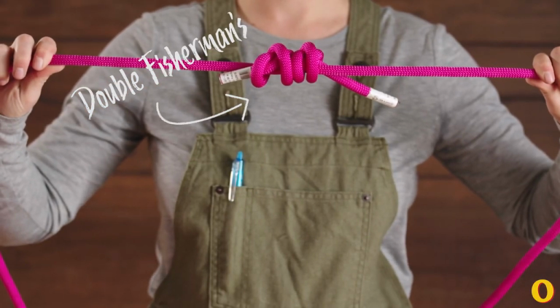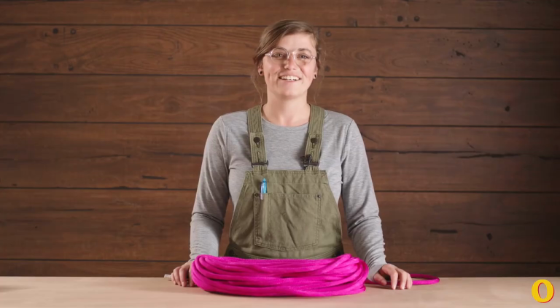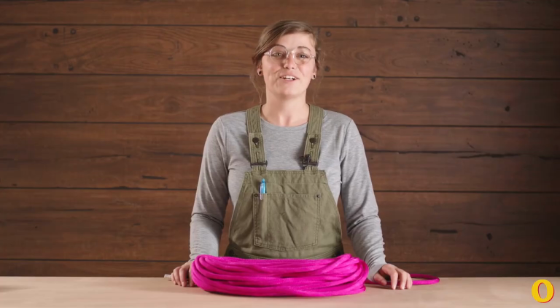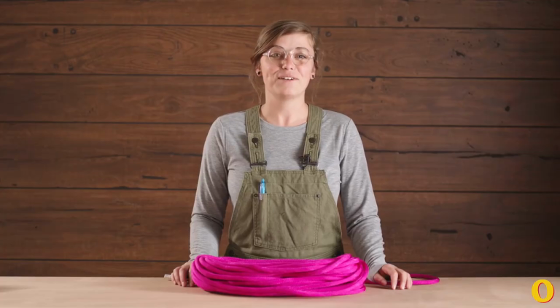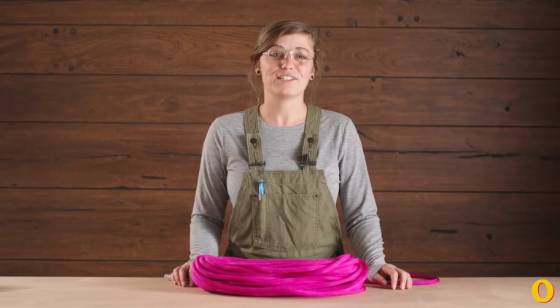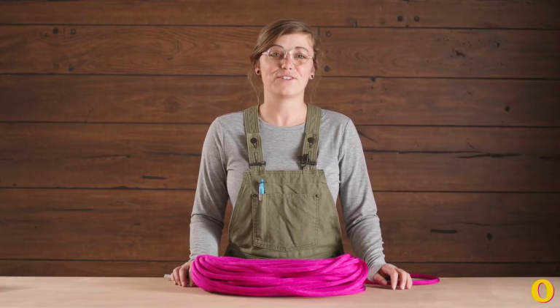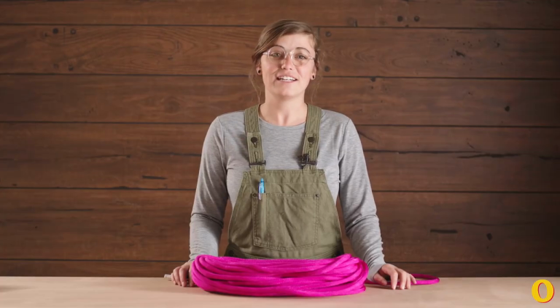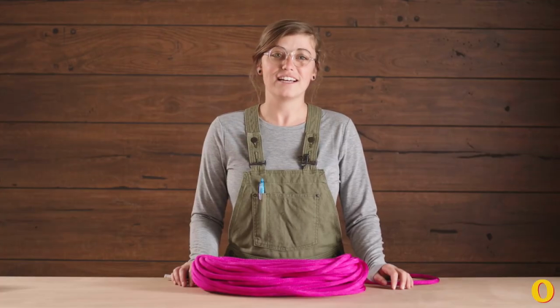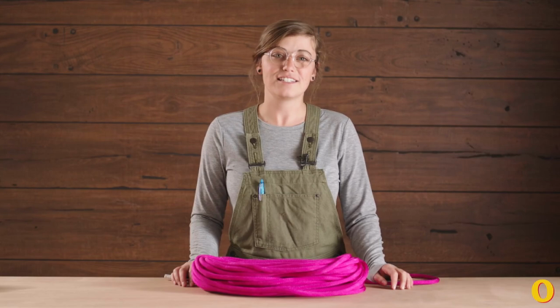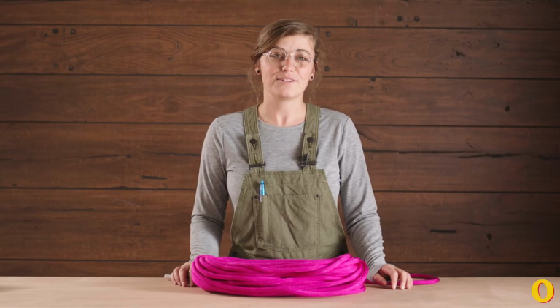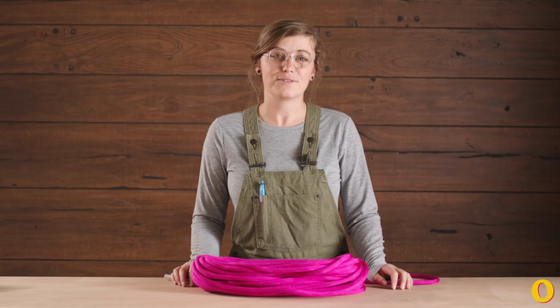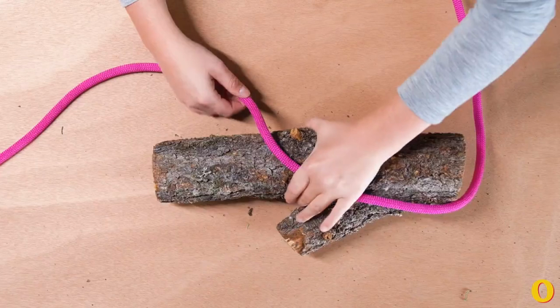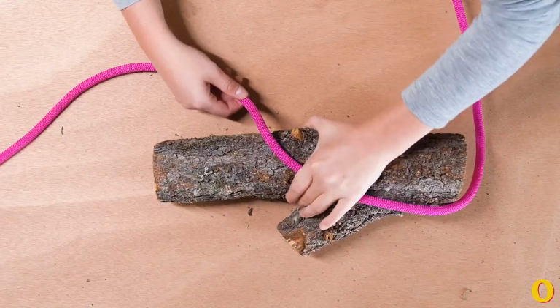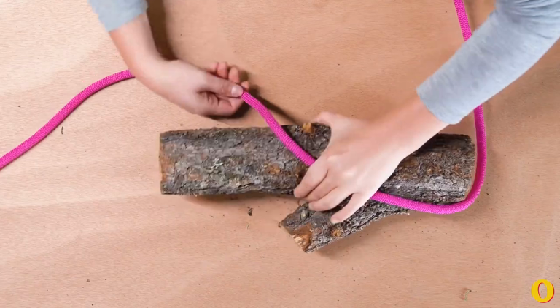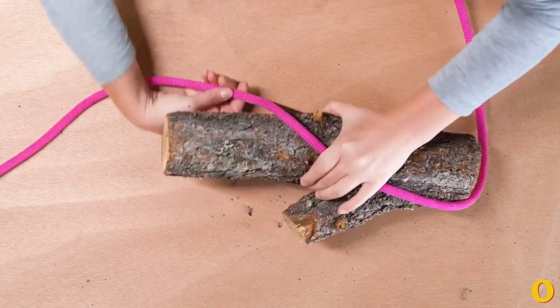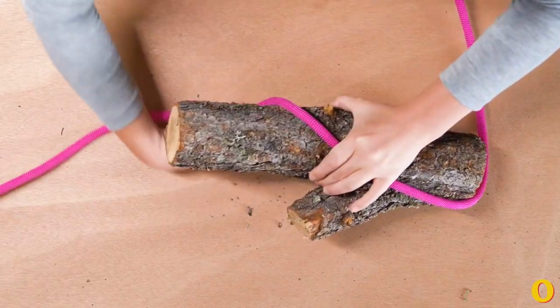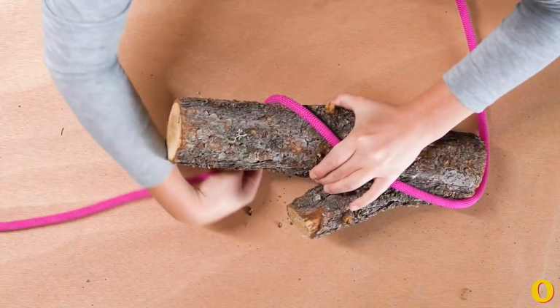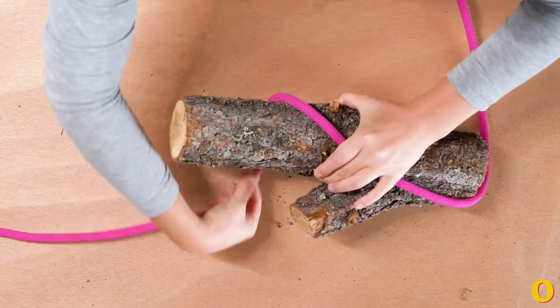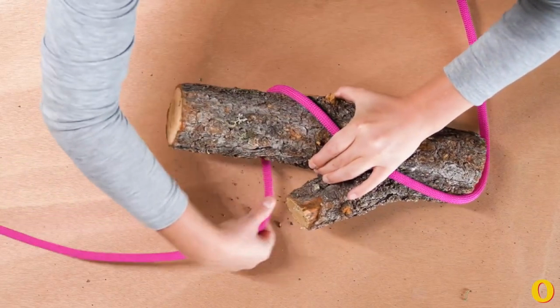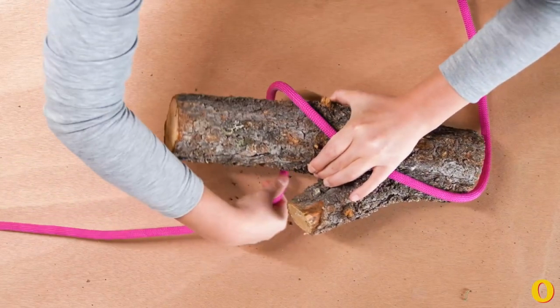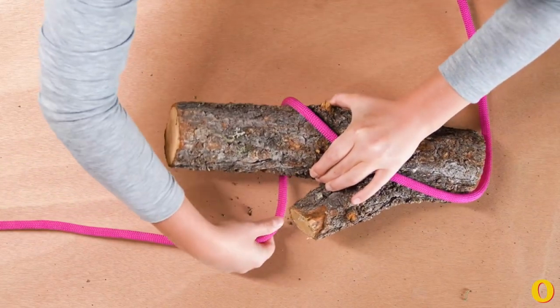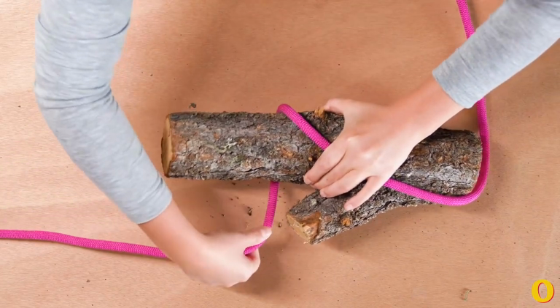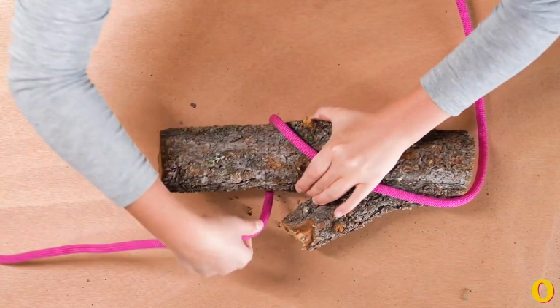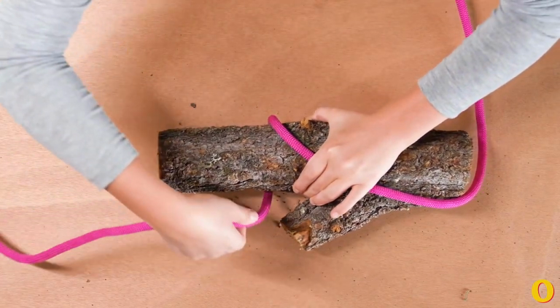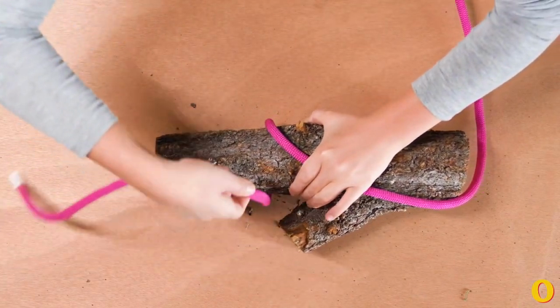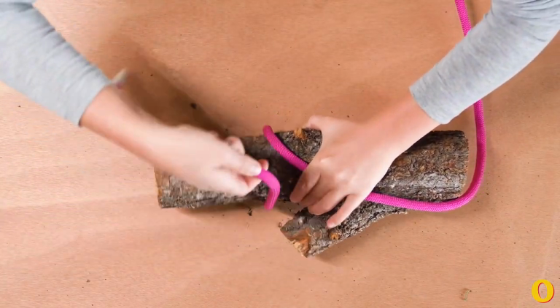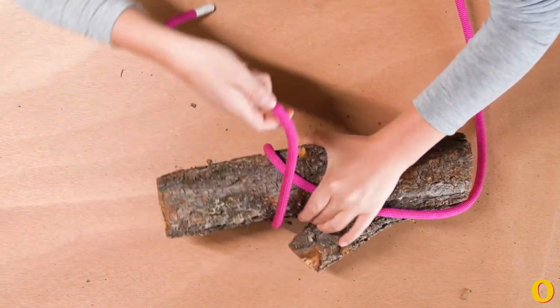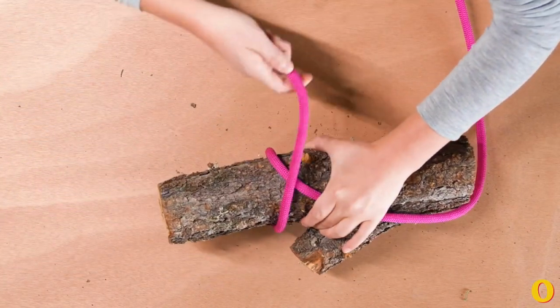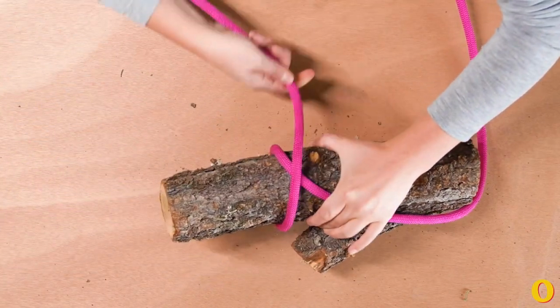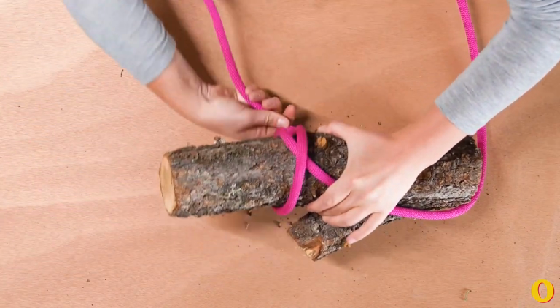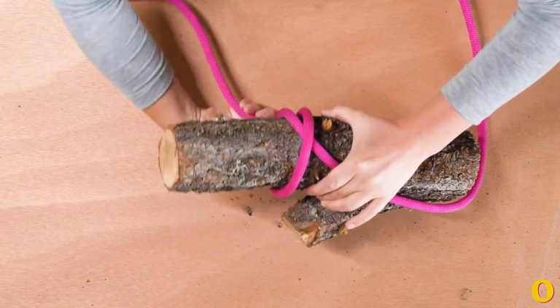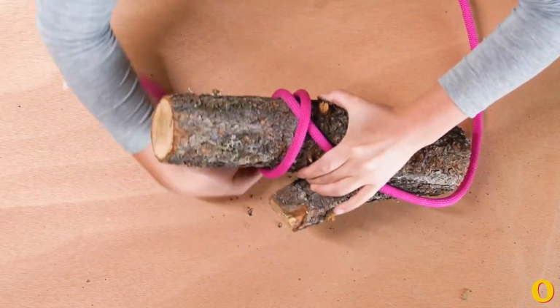The clove hitch is a great knot to use to connect your rope to a stationary object like a fence or a post.